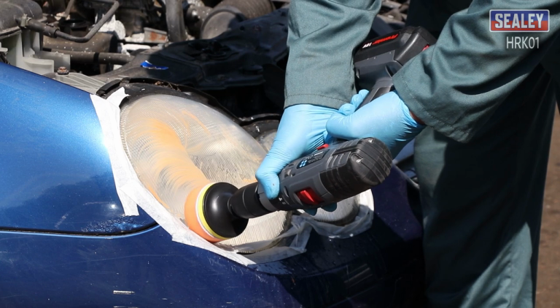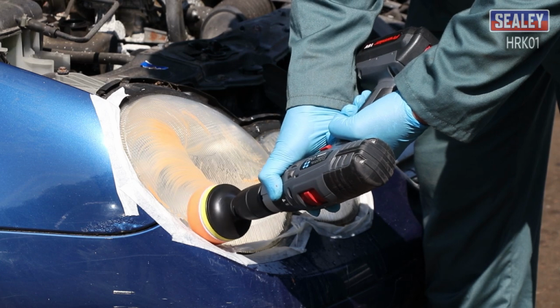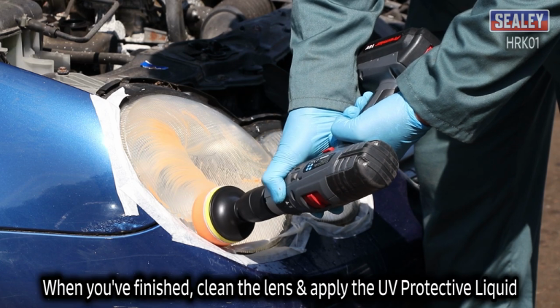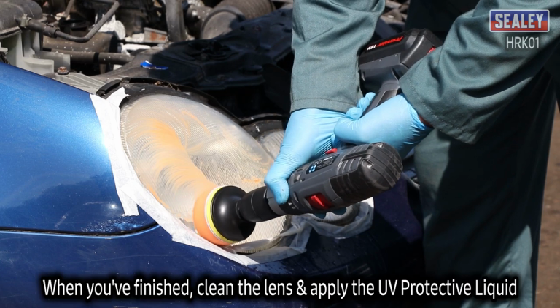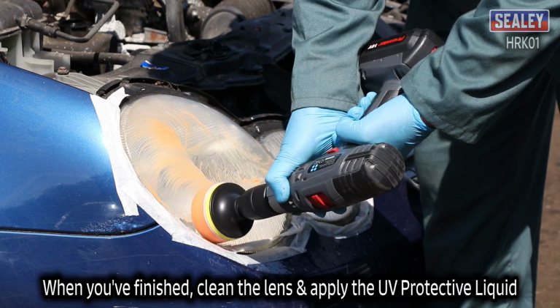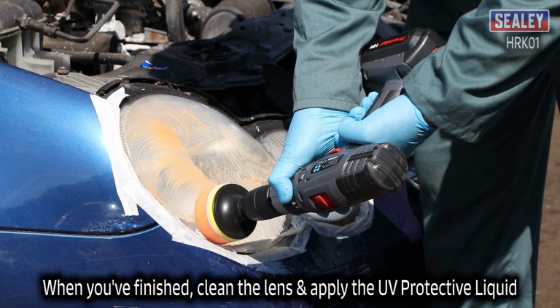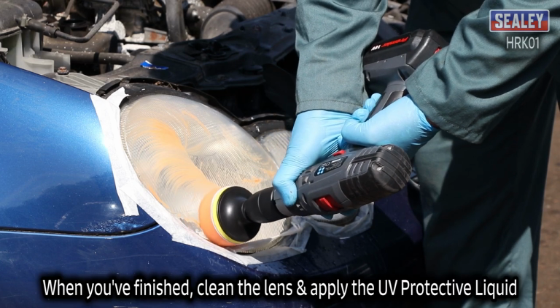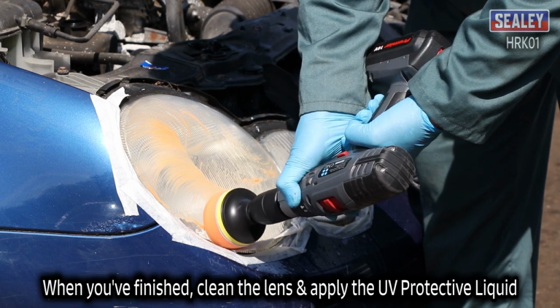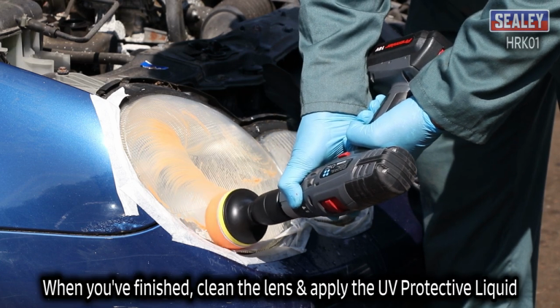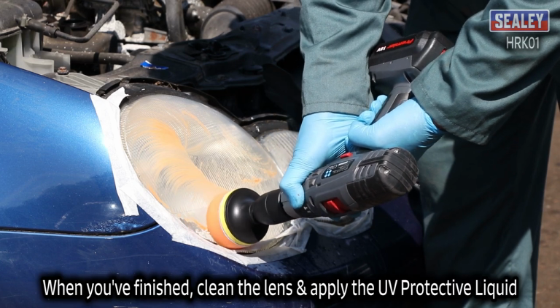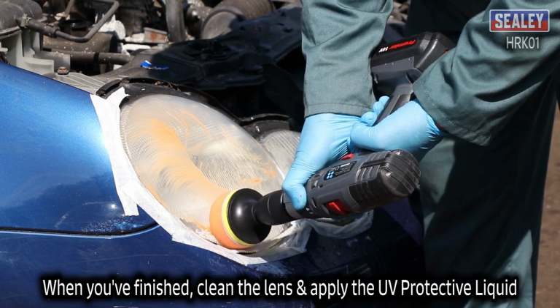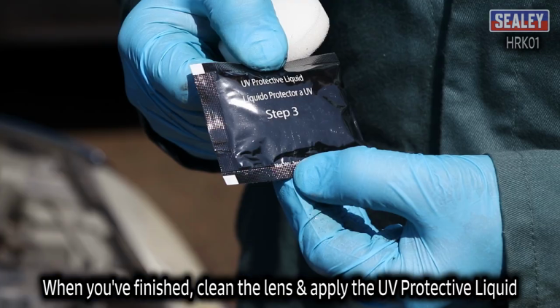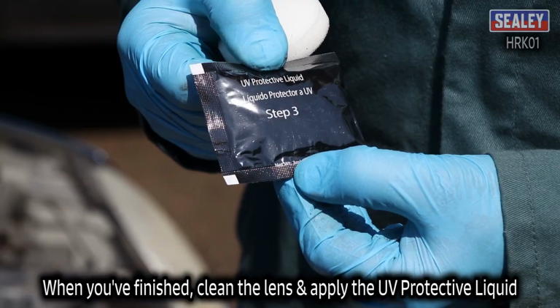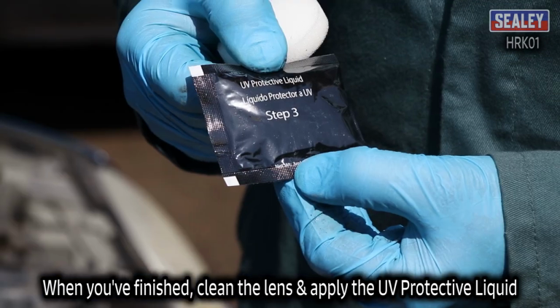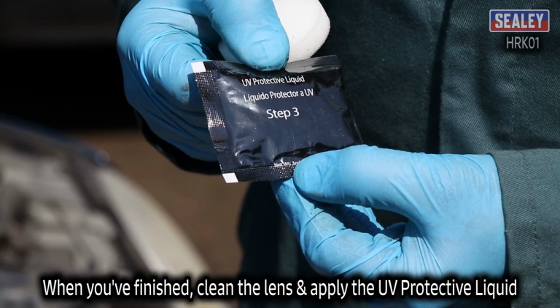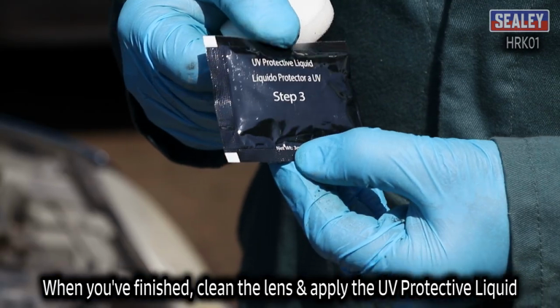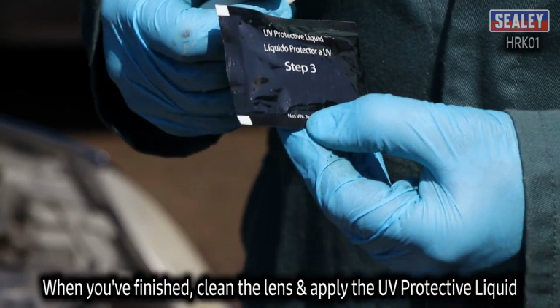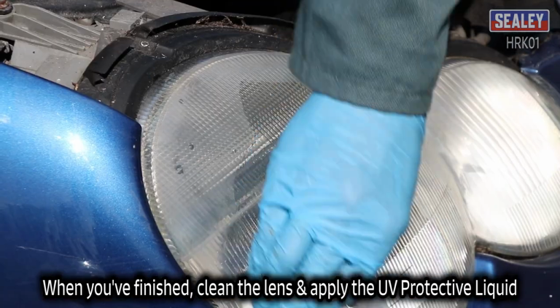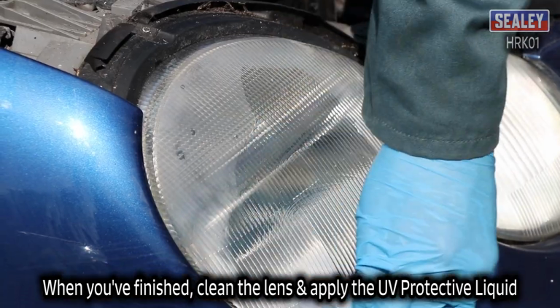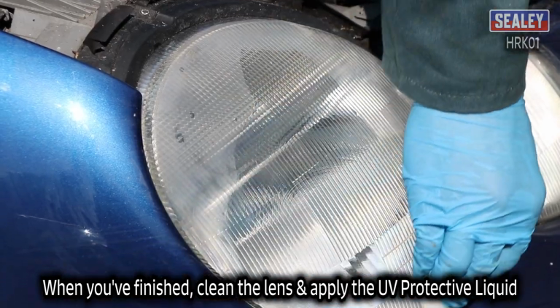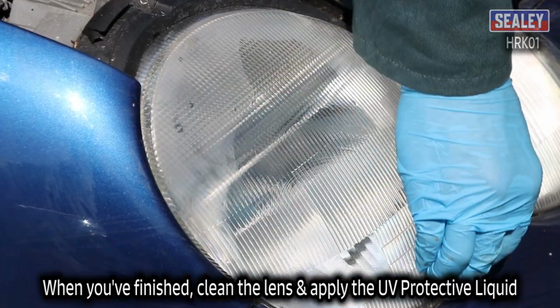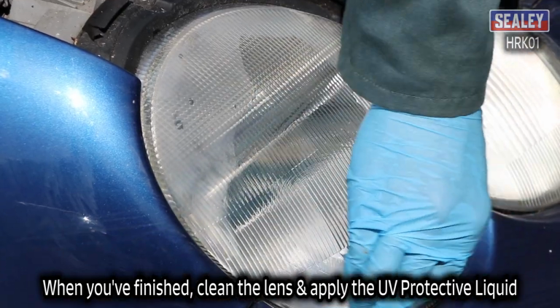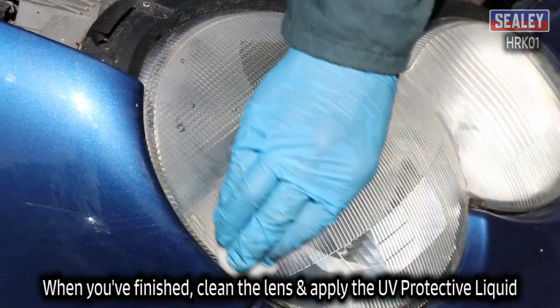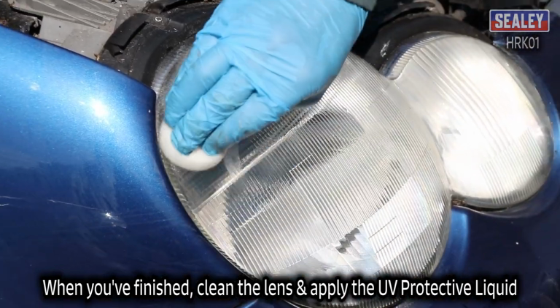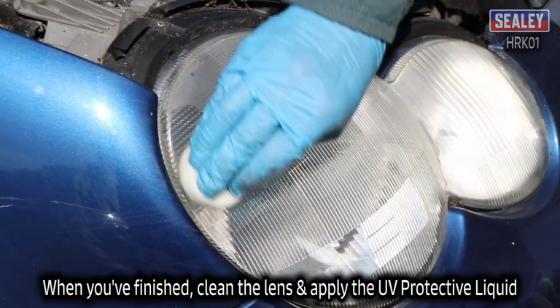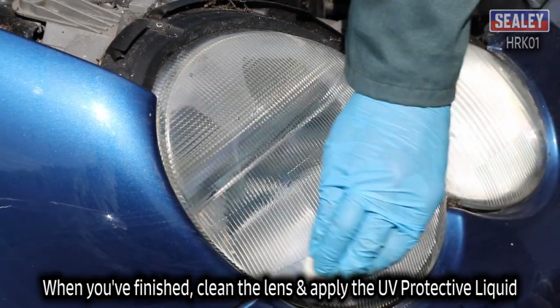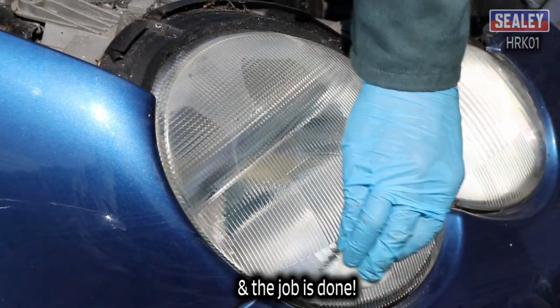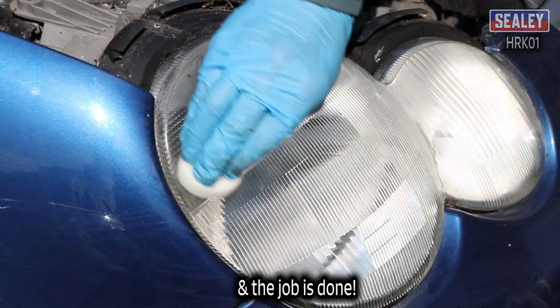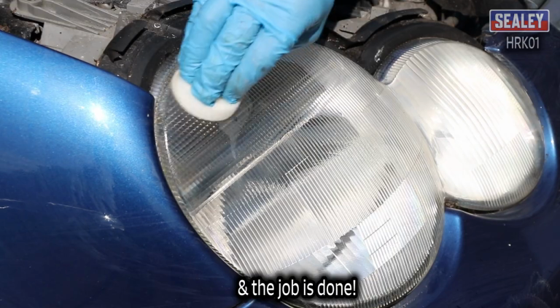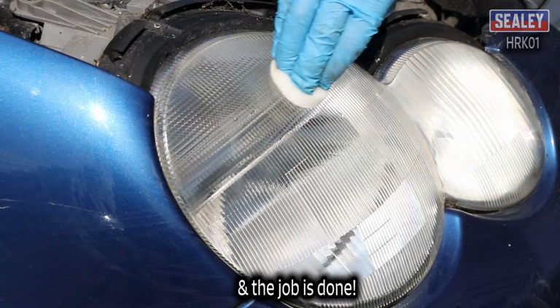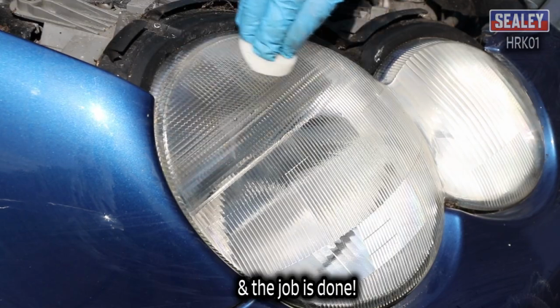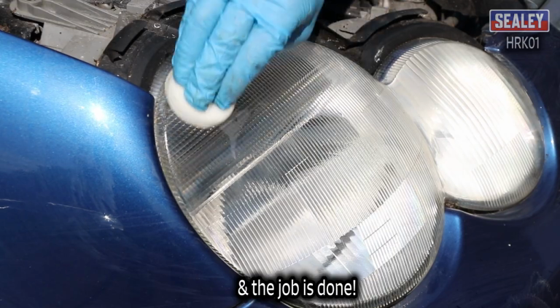And when you've finished, clean the lens and apply the UV protective liquid and the job is done.